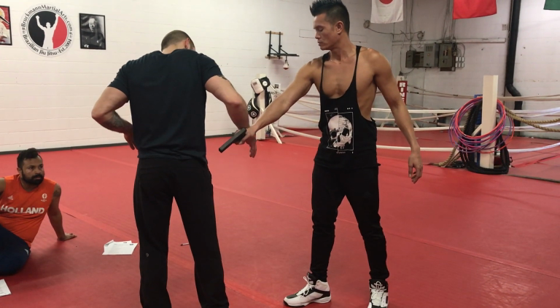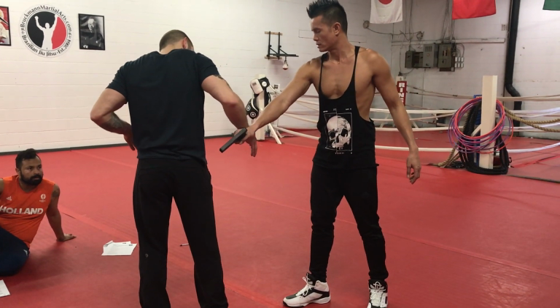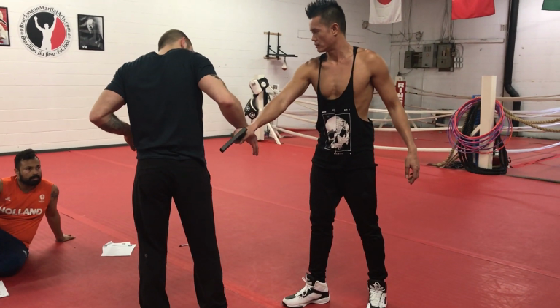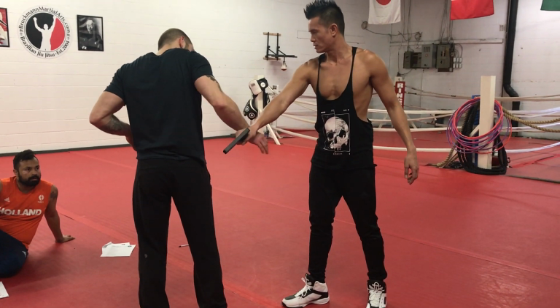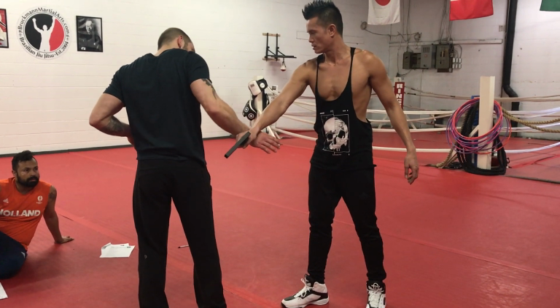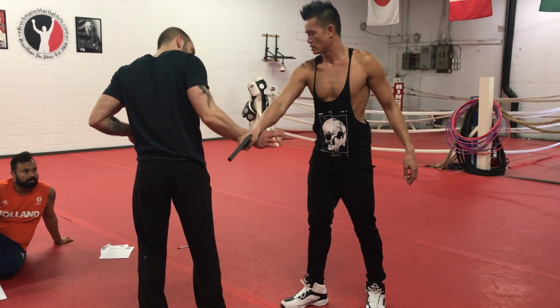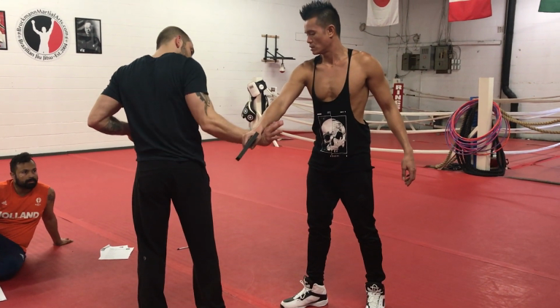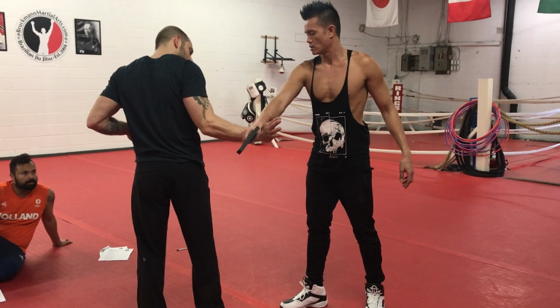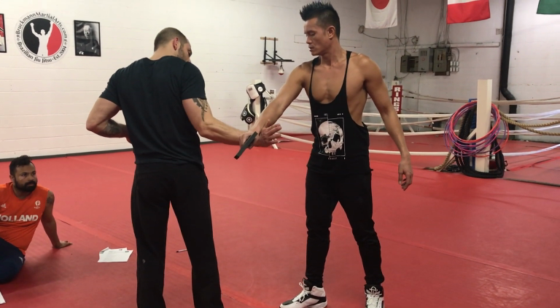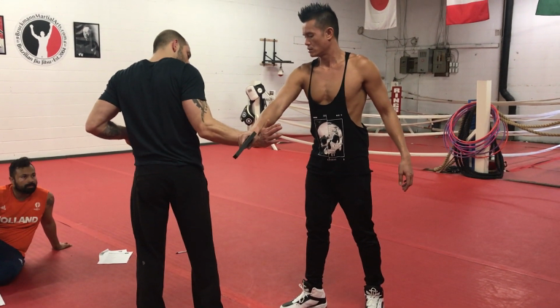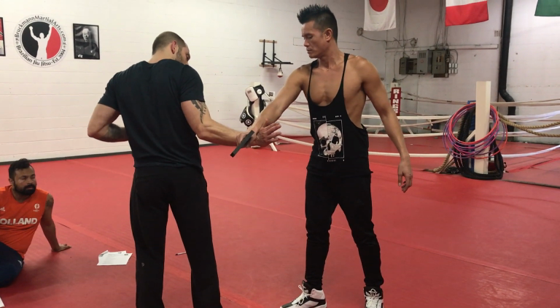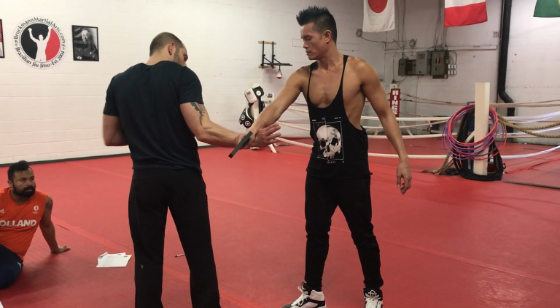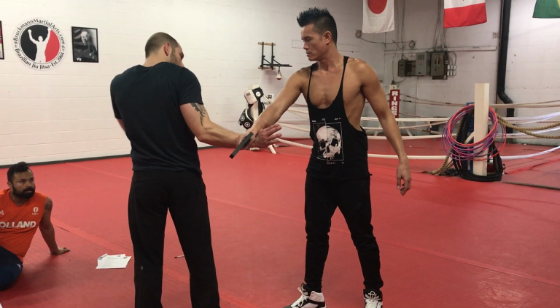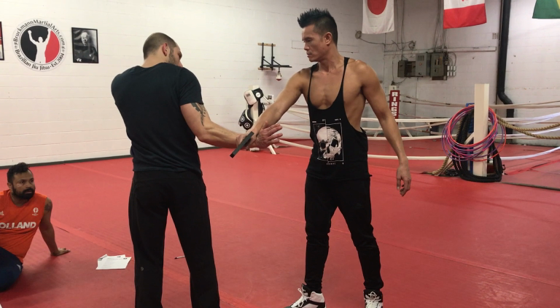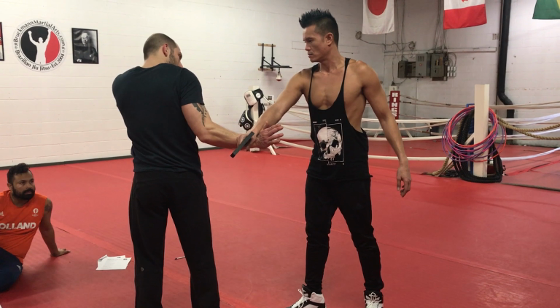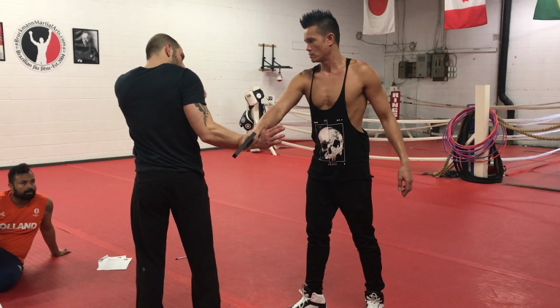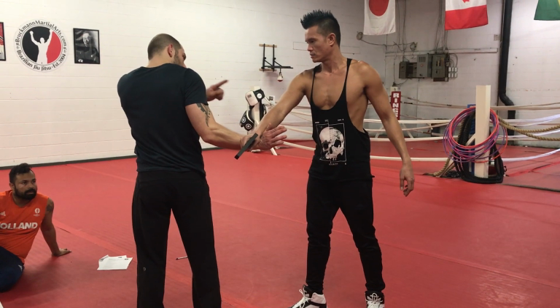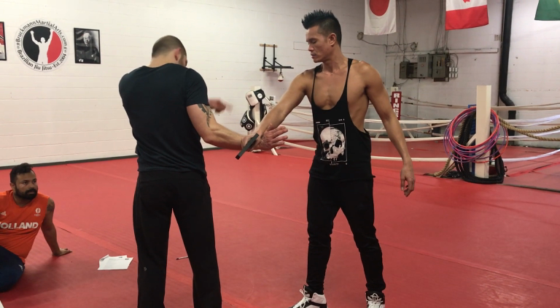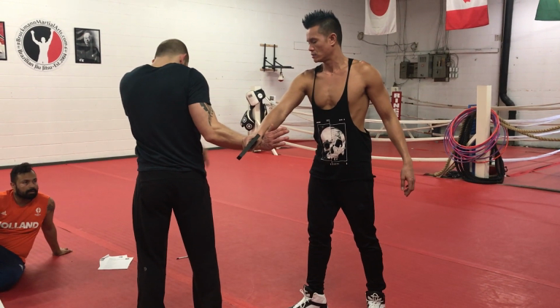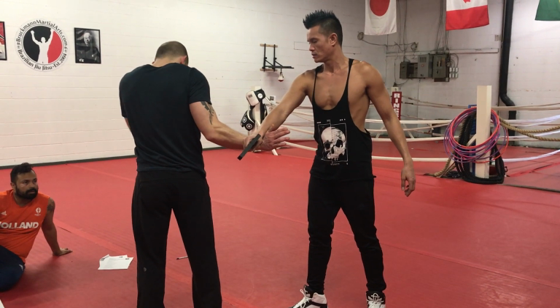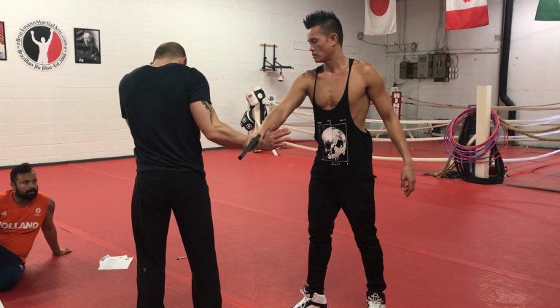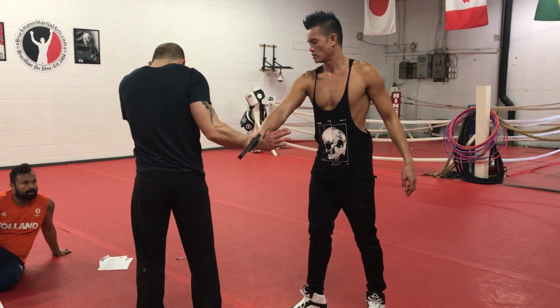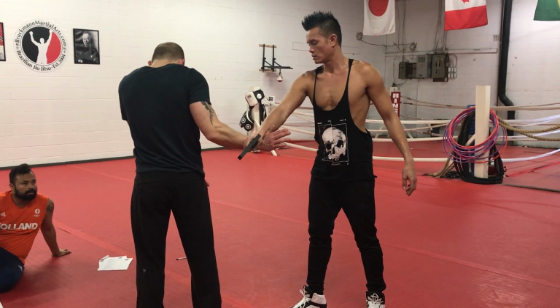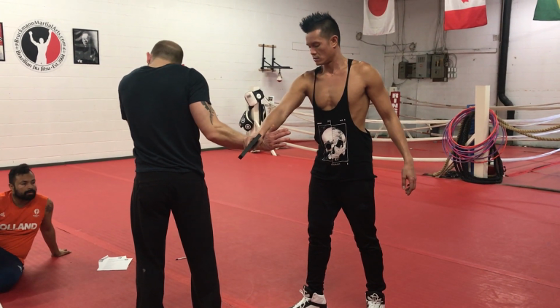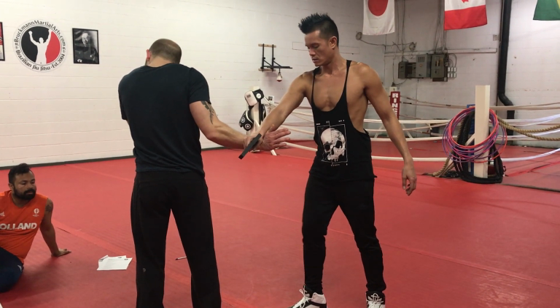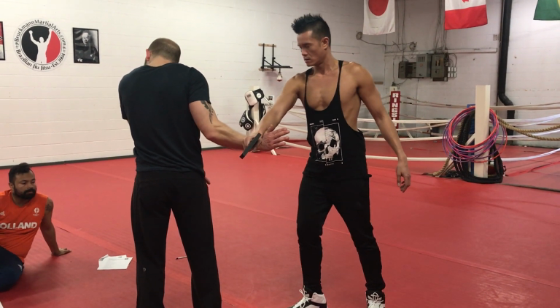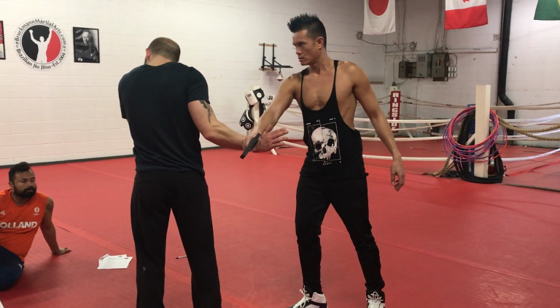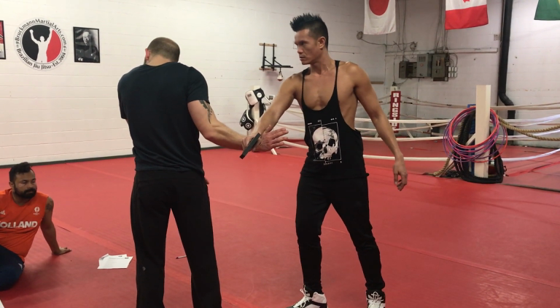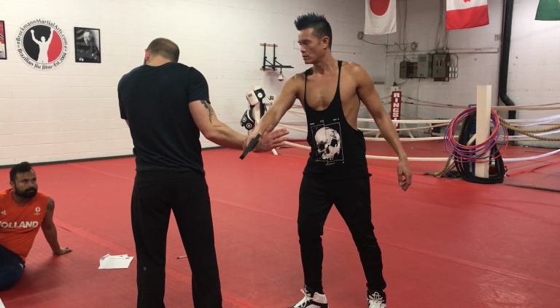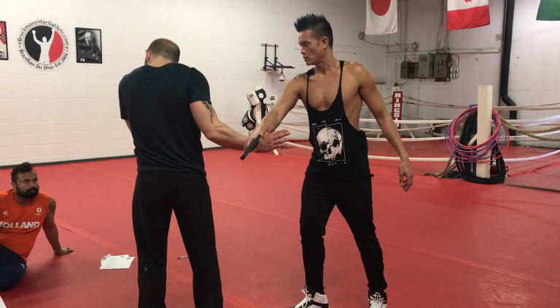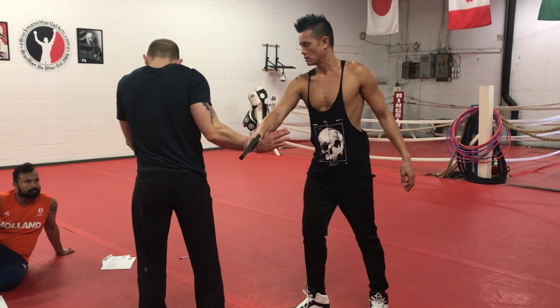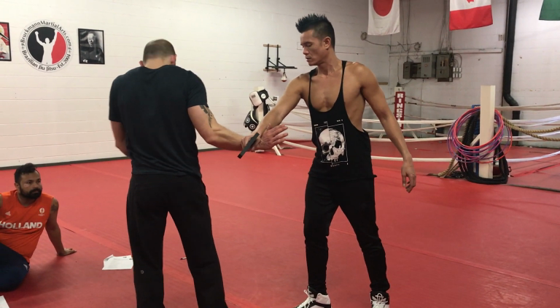Wrist to wrist. Wrist to wrist, yeah. Shoulder to shoulder. By stepping in with the leg — this is what we need to do.